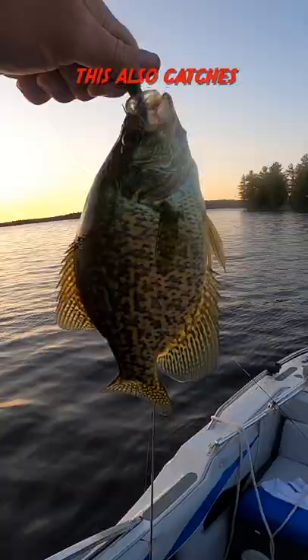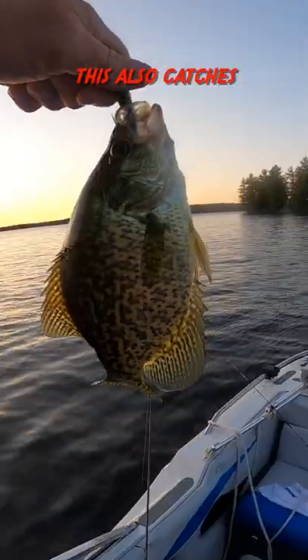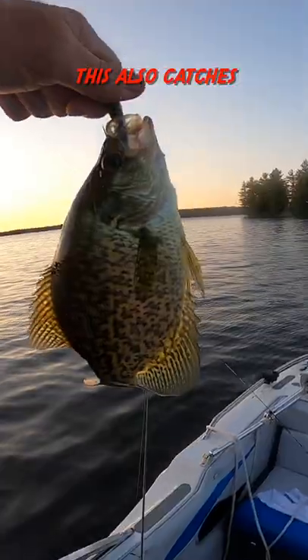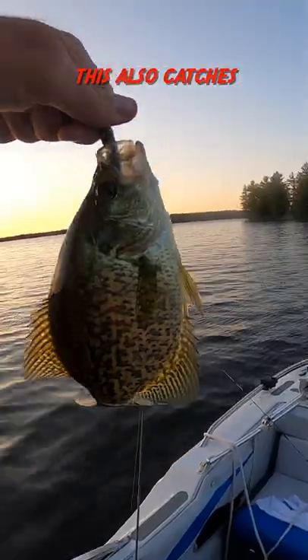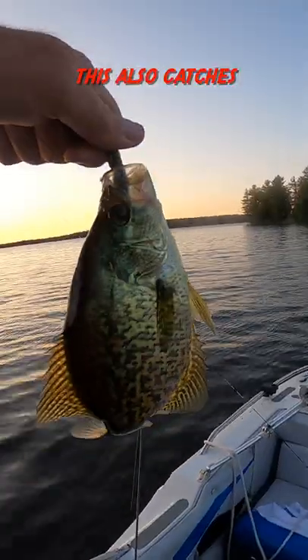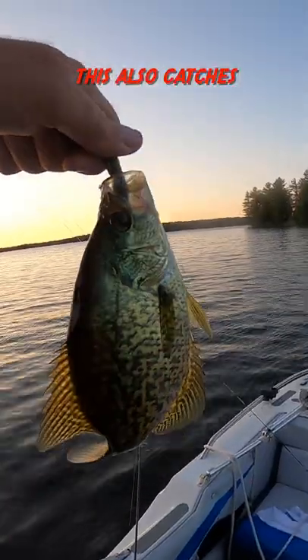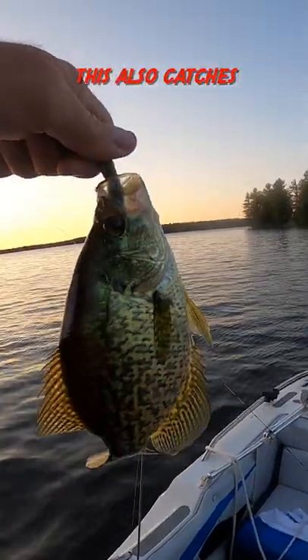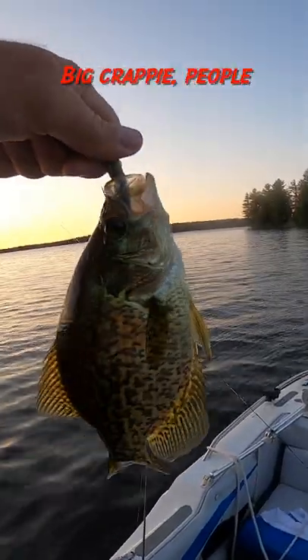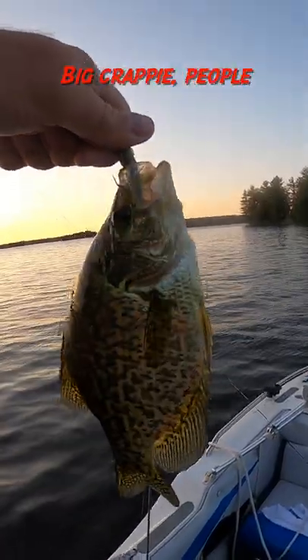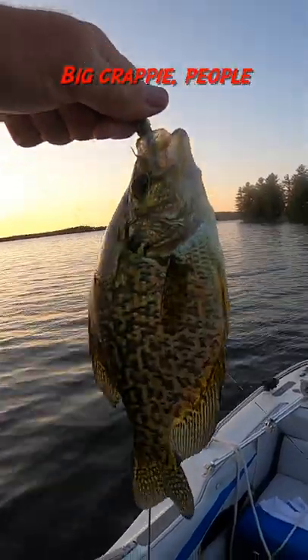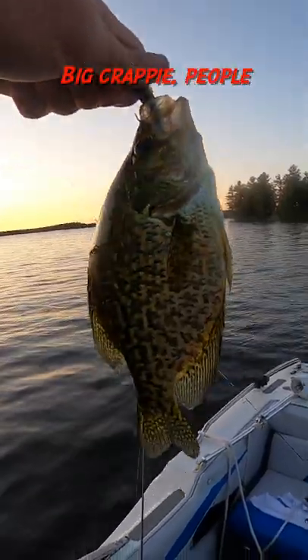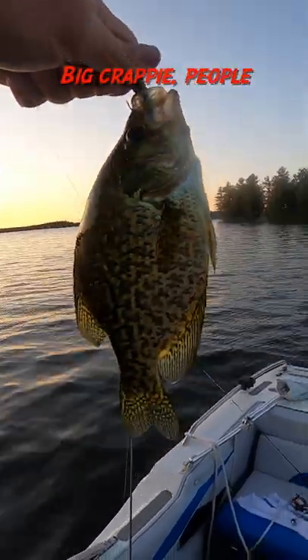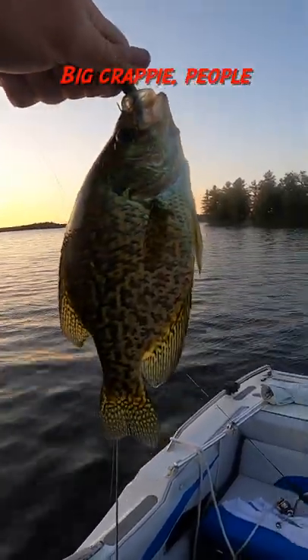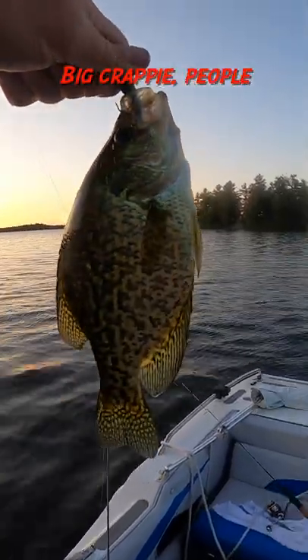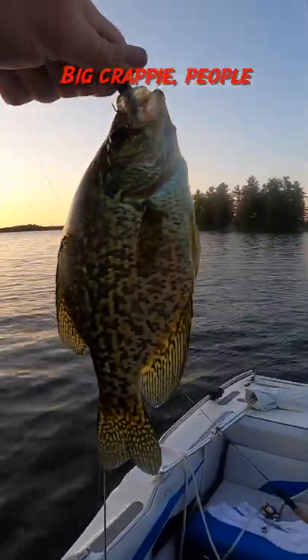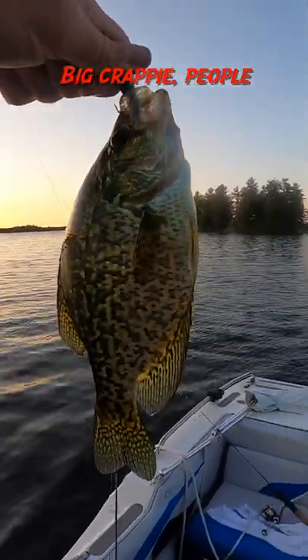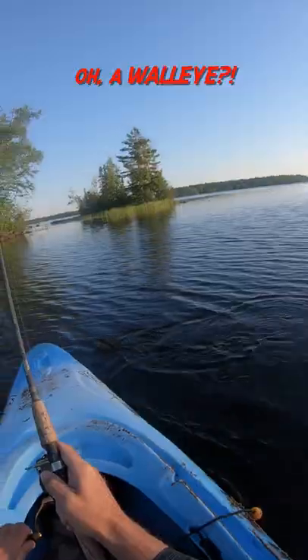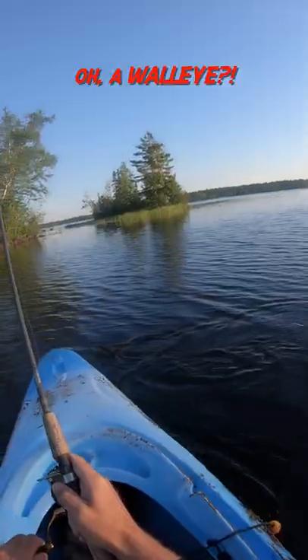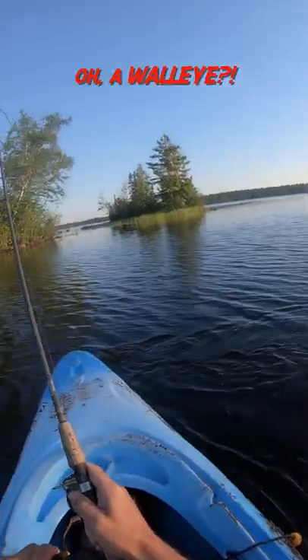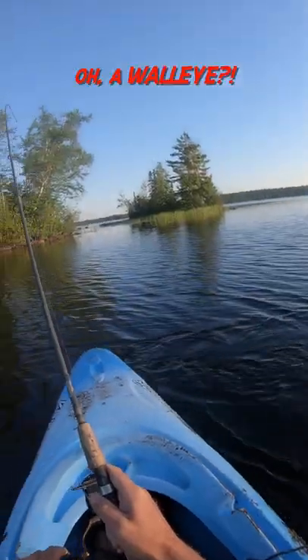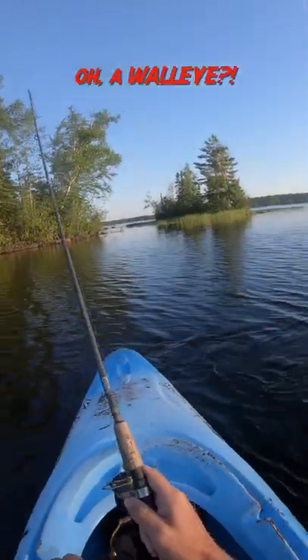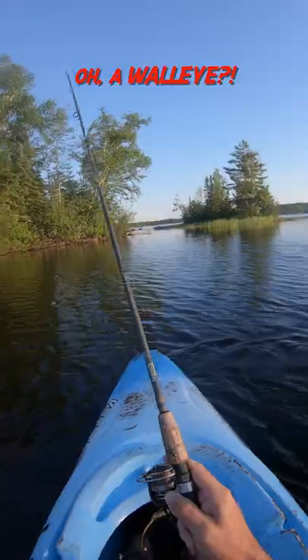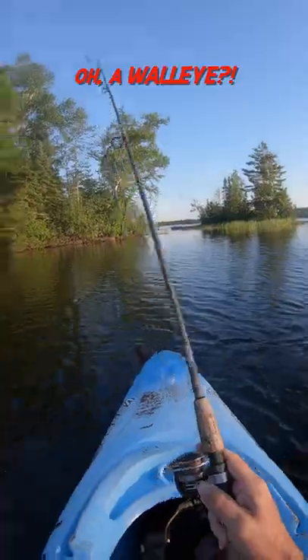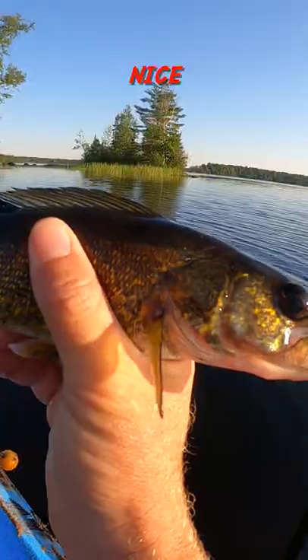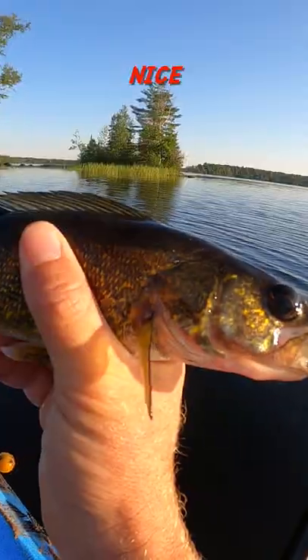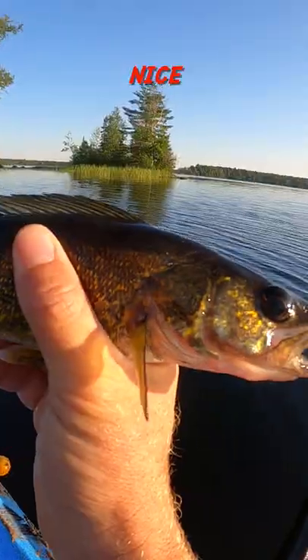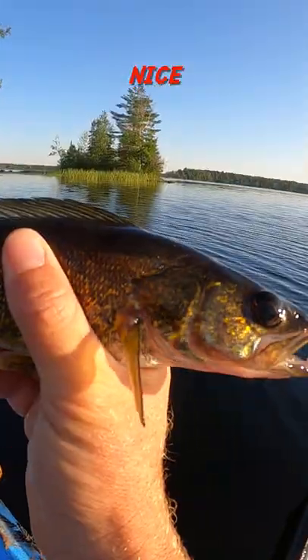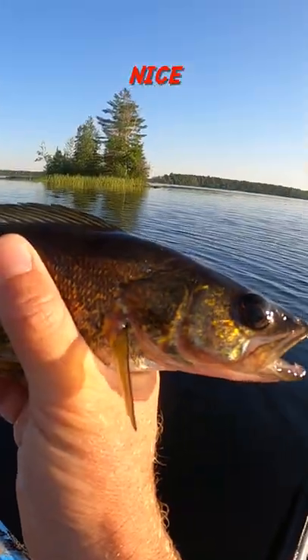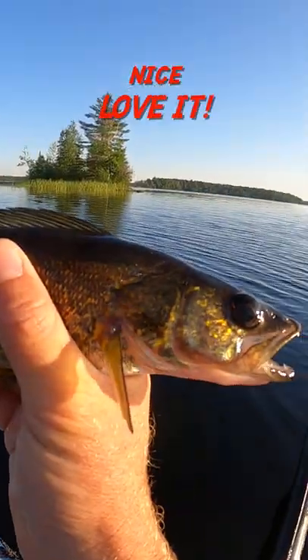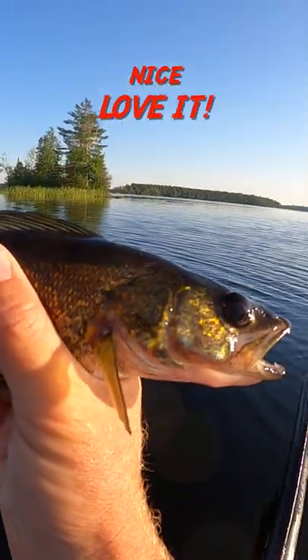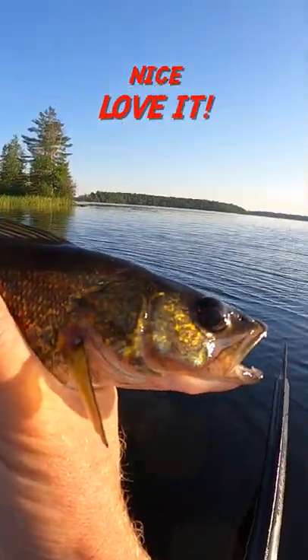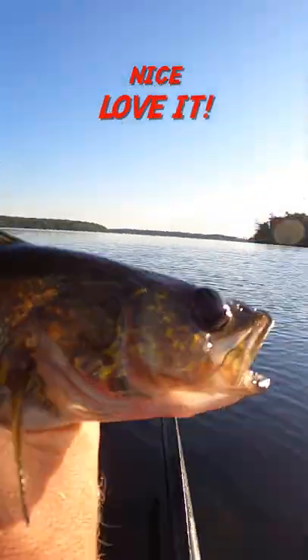This also catches big crappie, people. Oh, walleye. Nice. Love it.